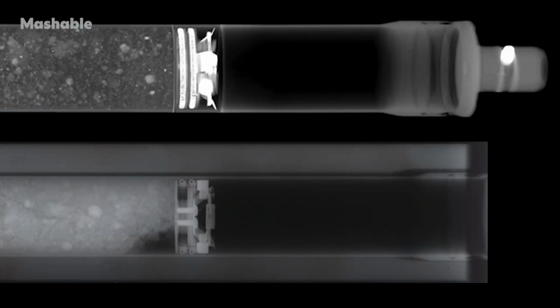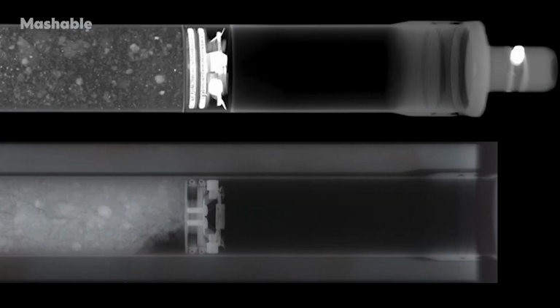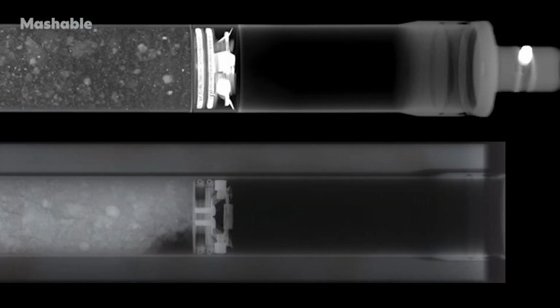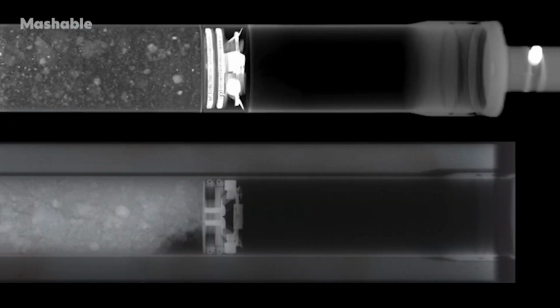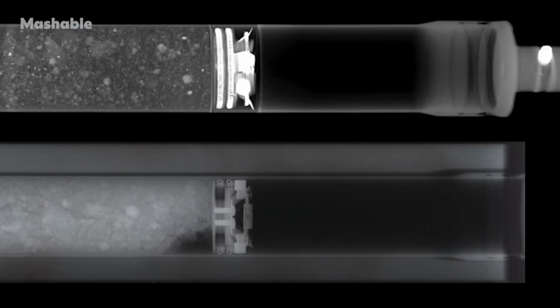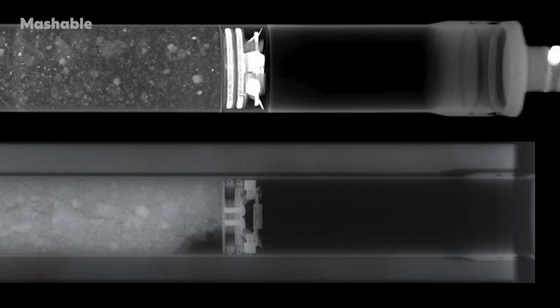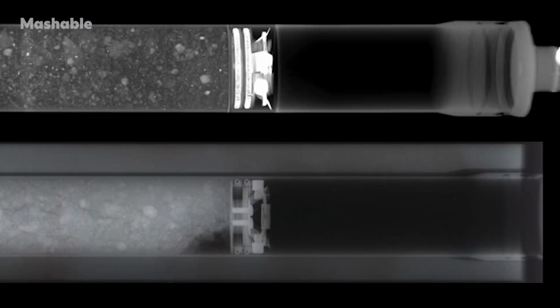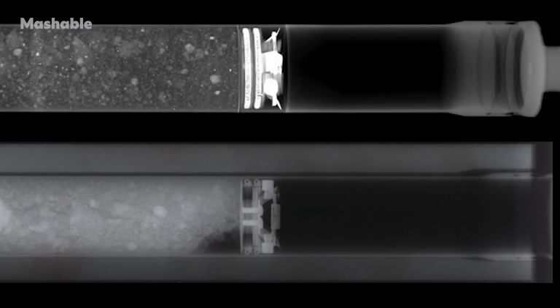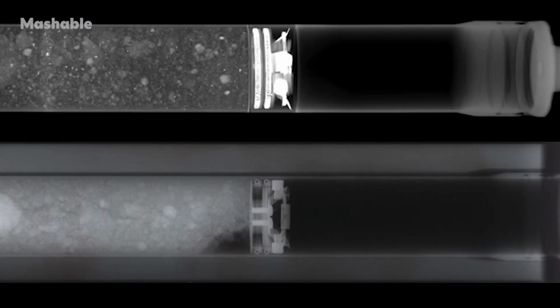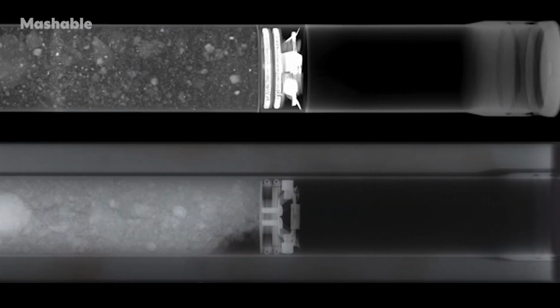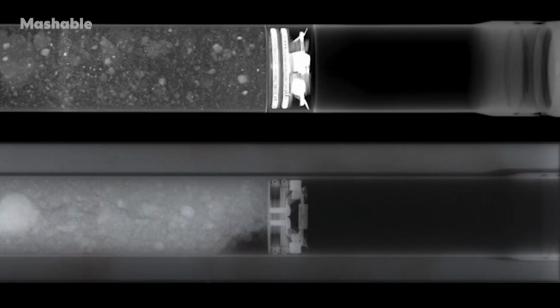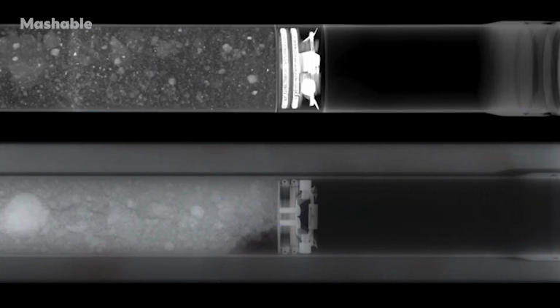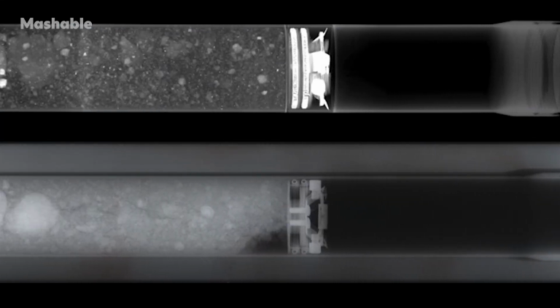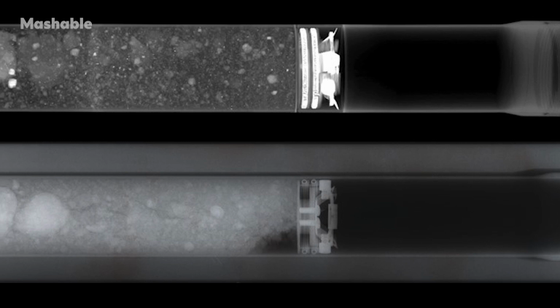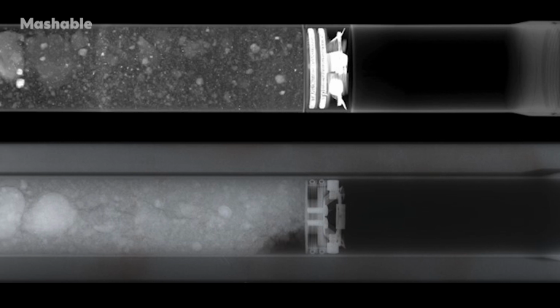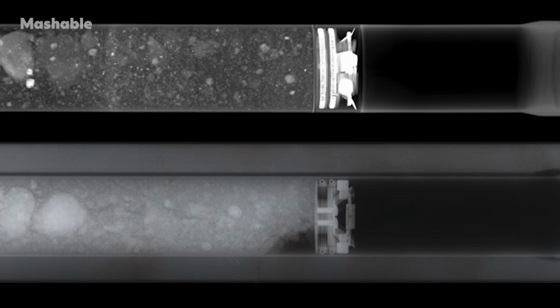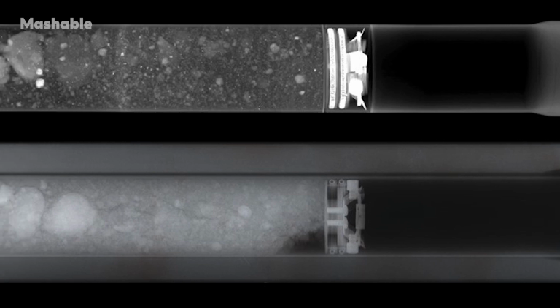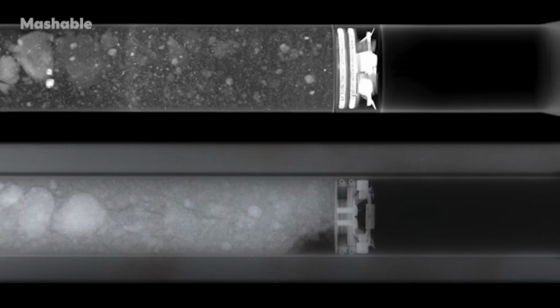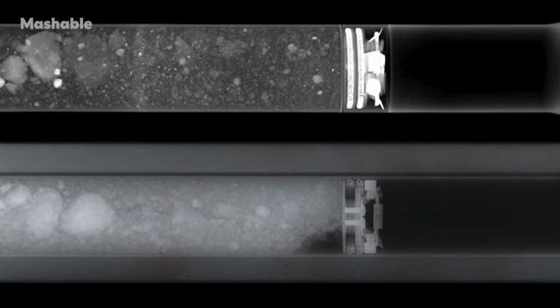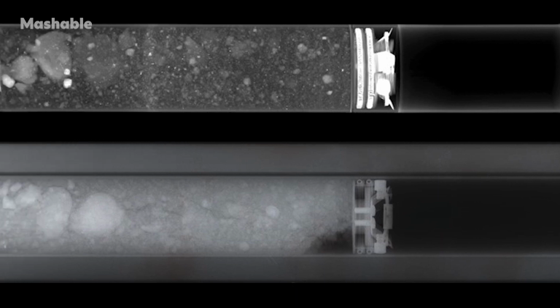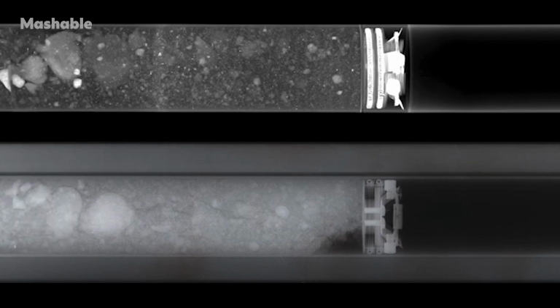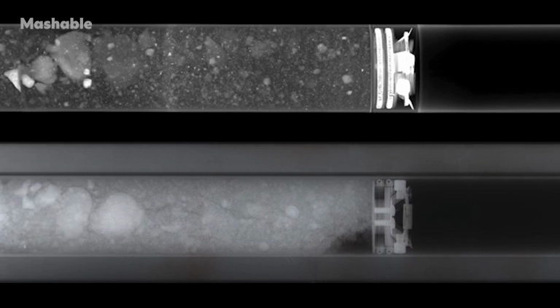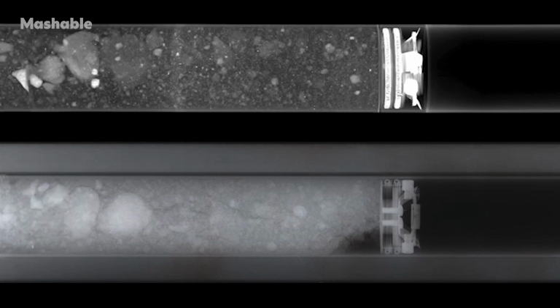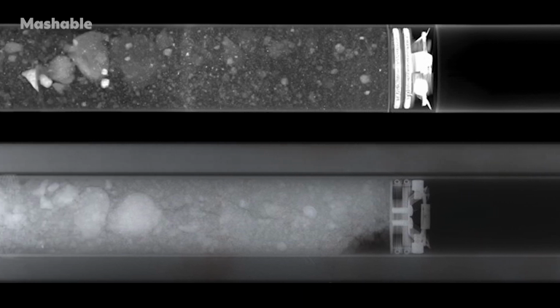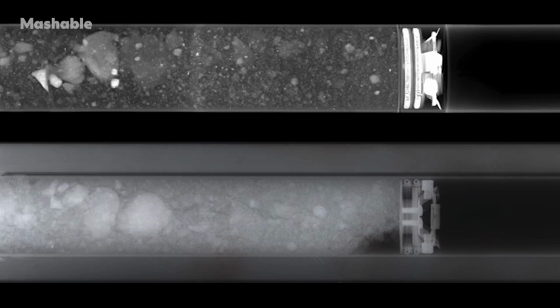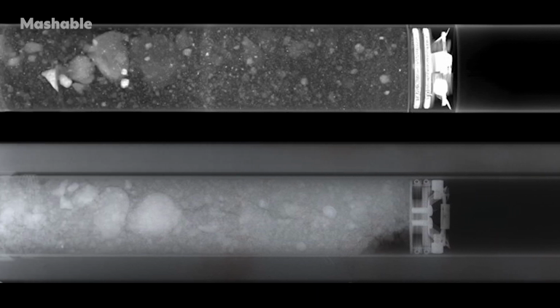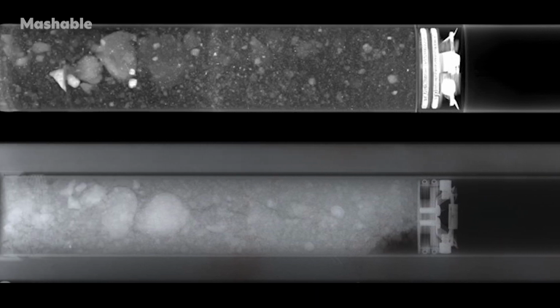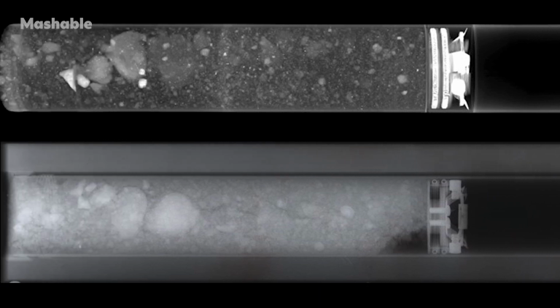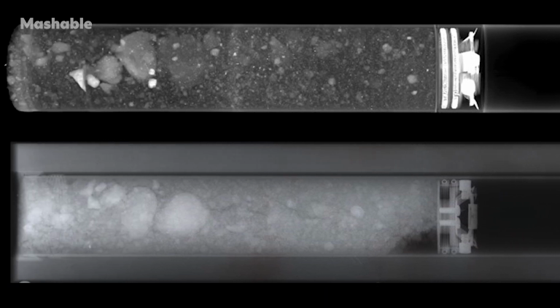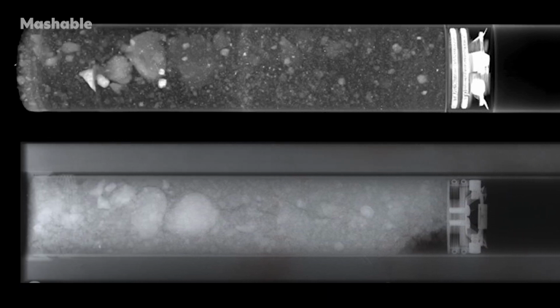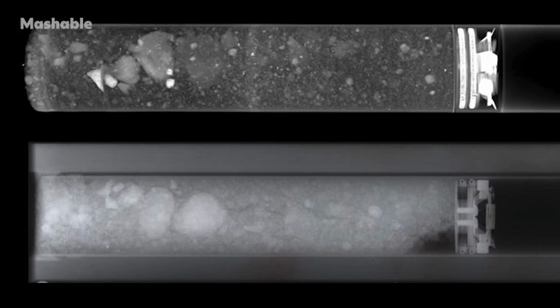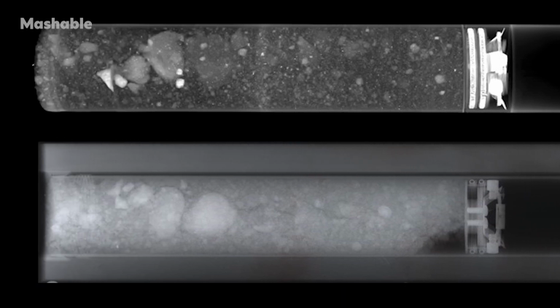73001 has been stored at a specialized lab at NASA's Johnson Space Center, and it's finally ready to make its big laboratory debut.